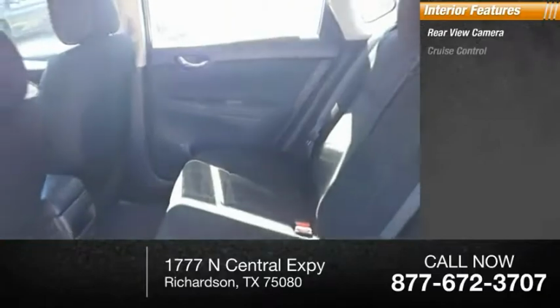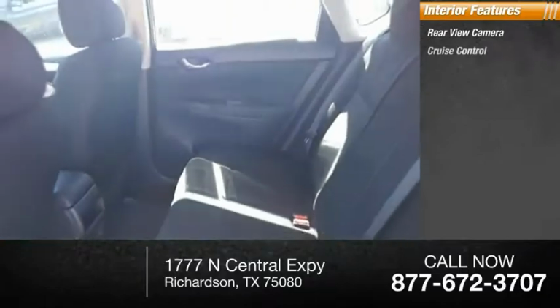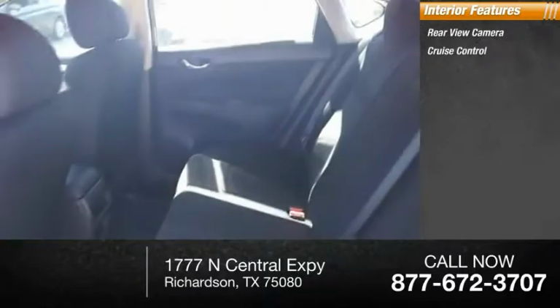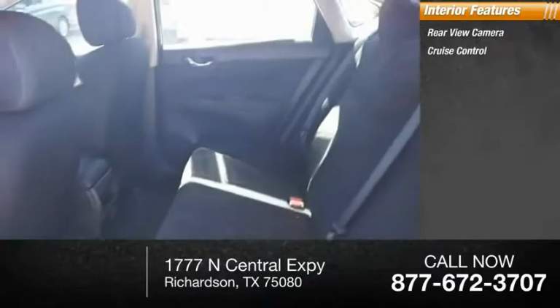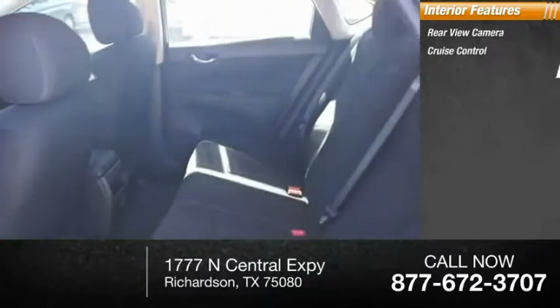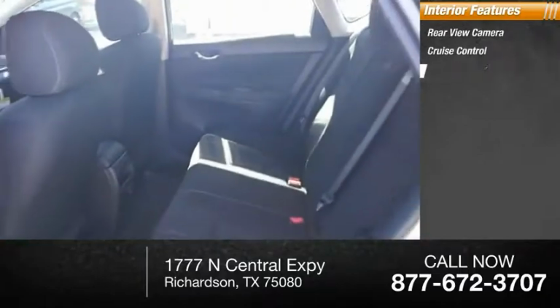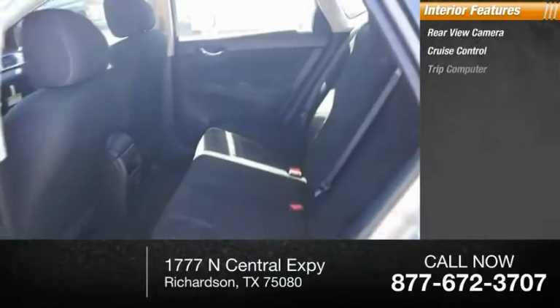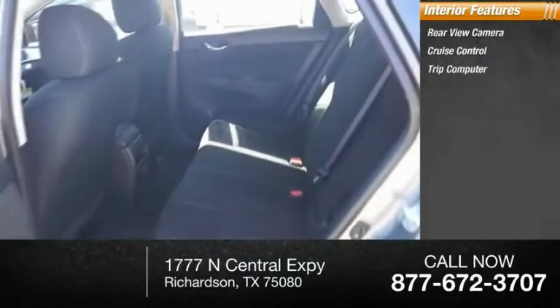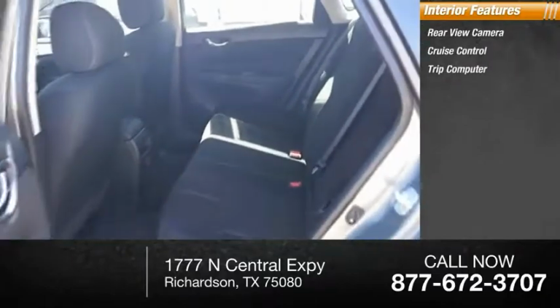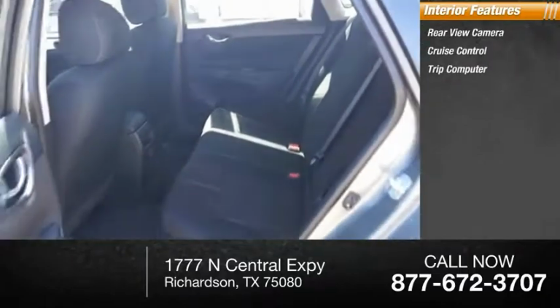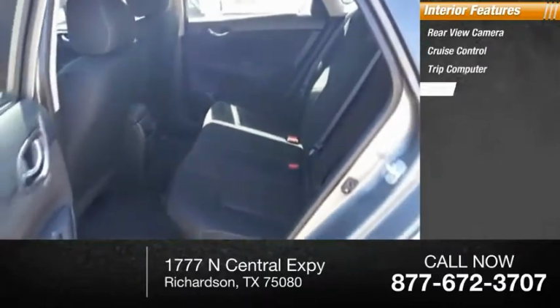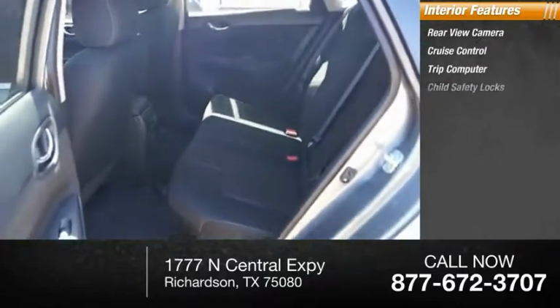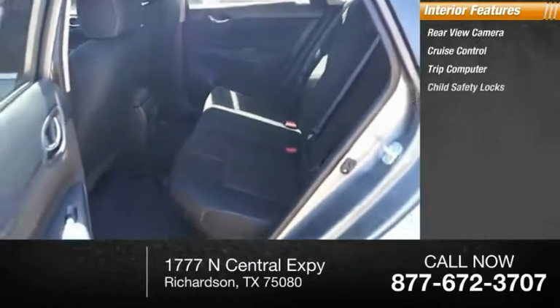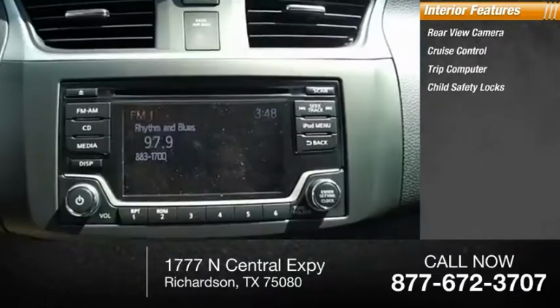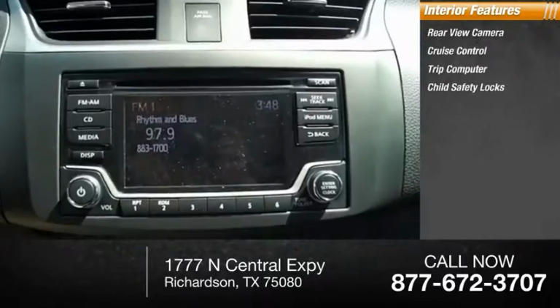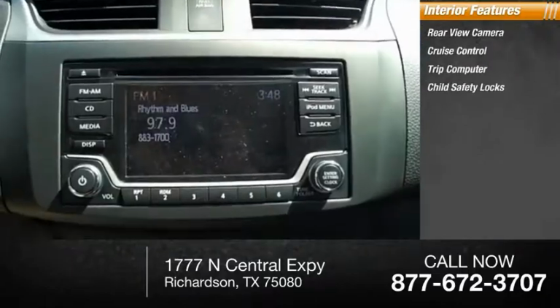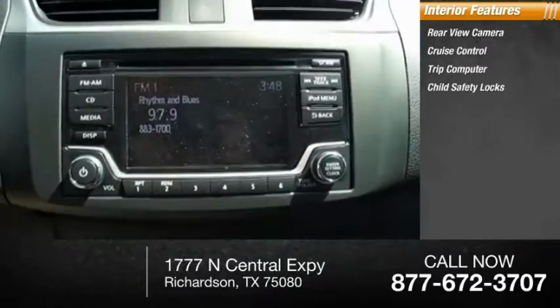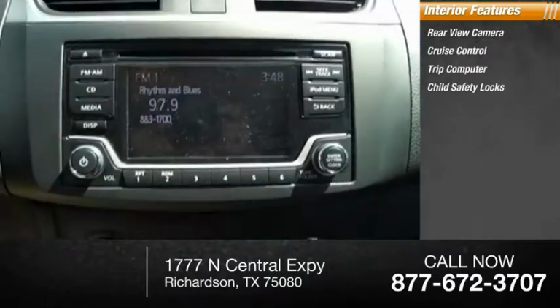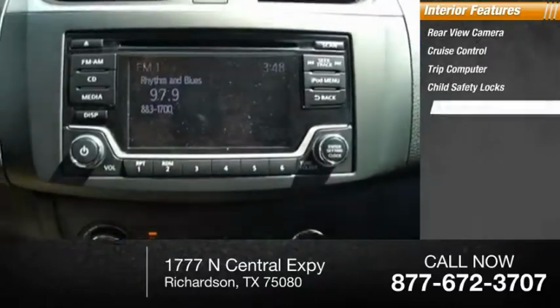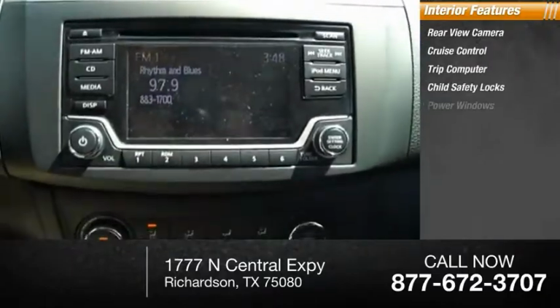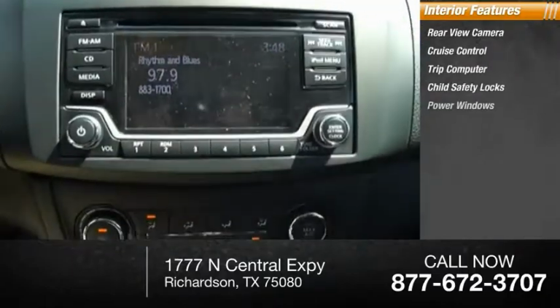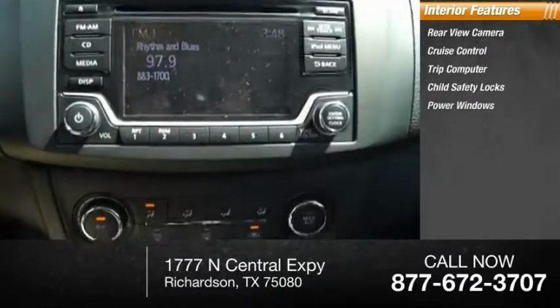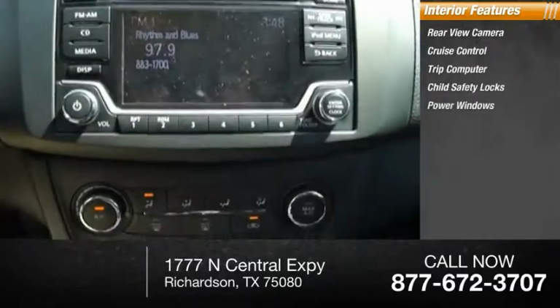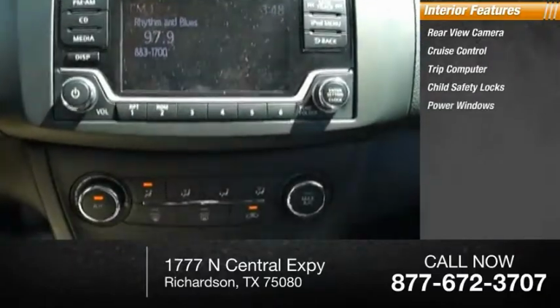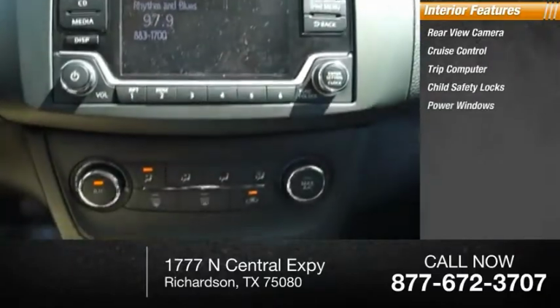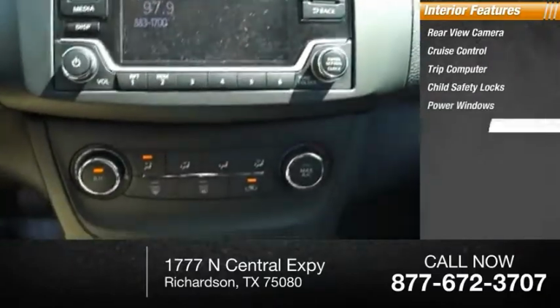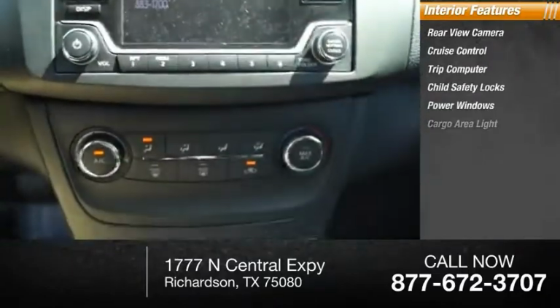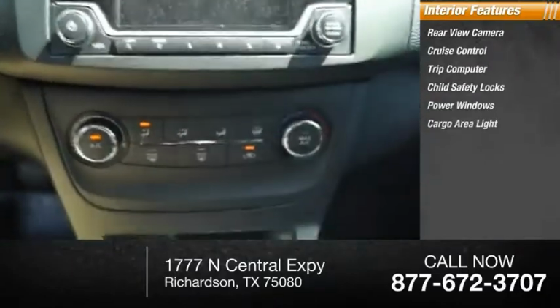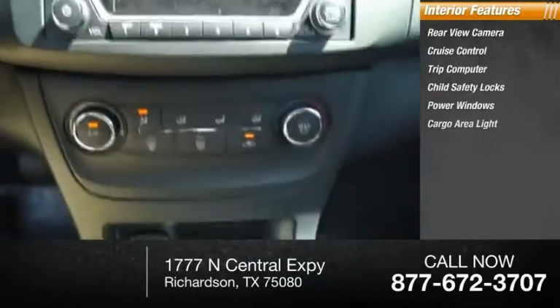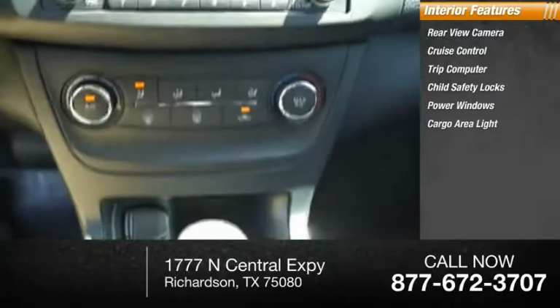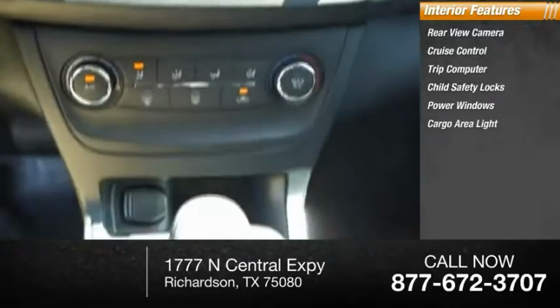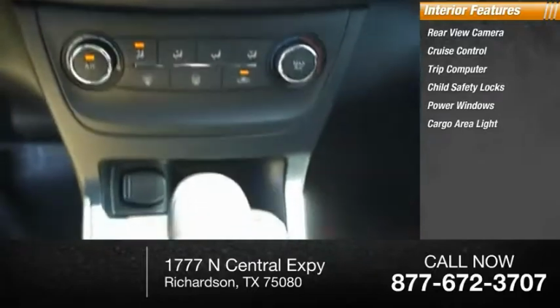Cruise control, trip computer, child safety locks, power windows, cargo area light.